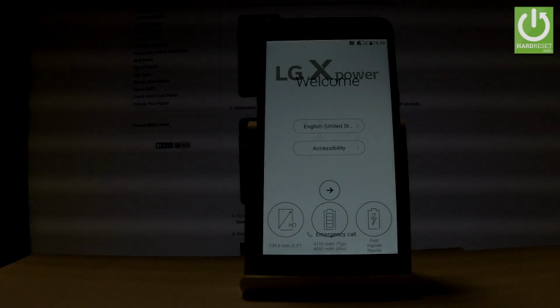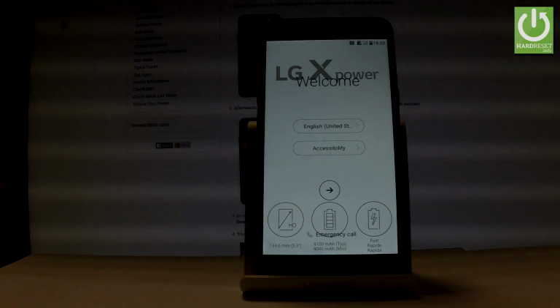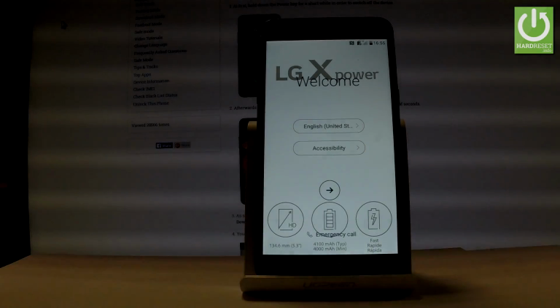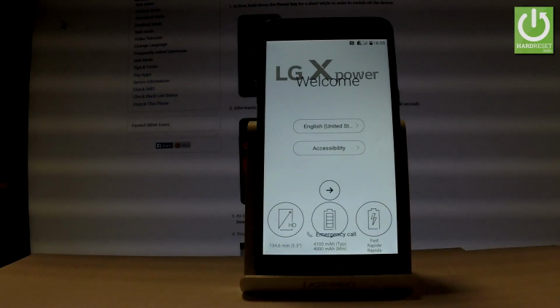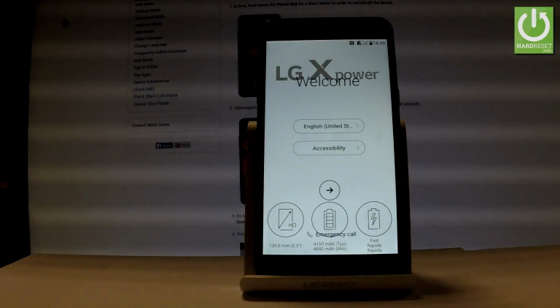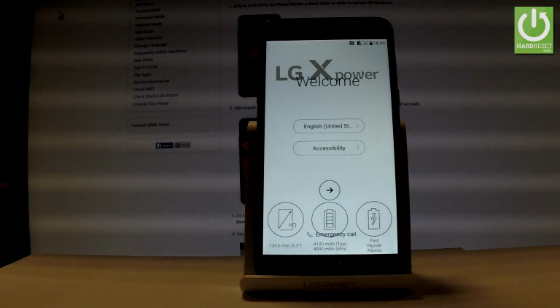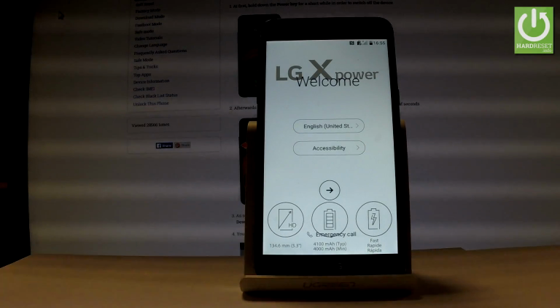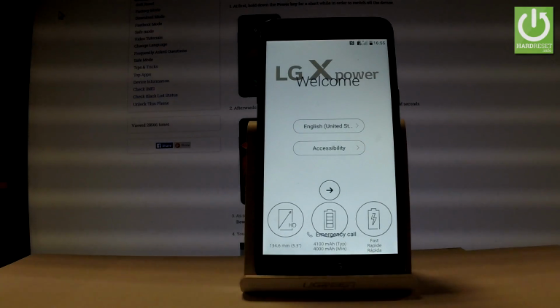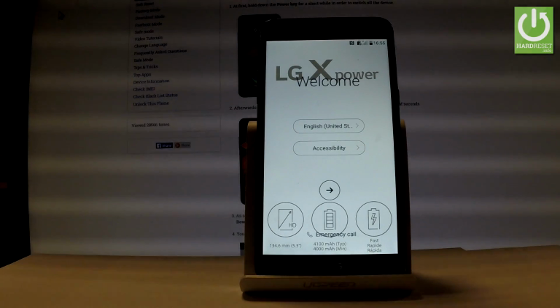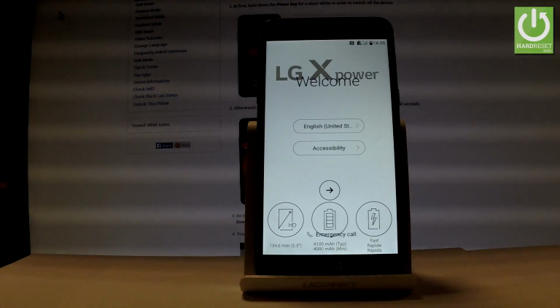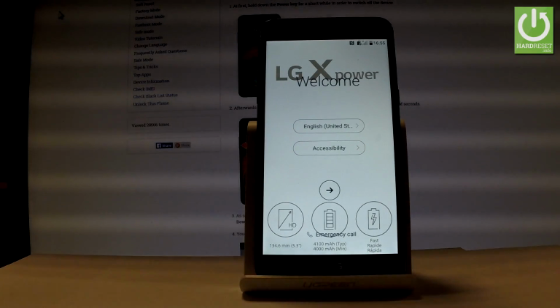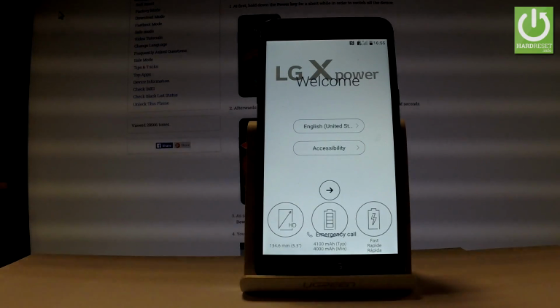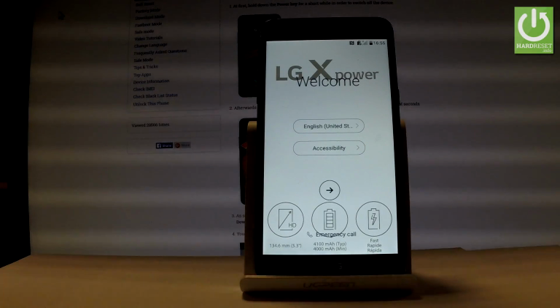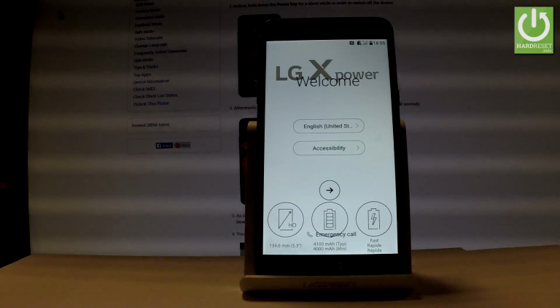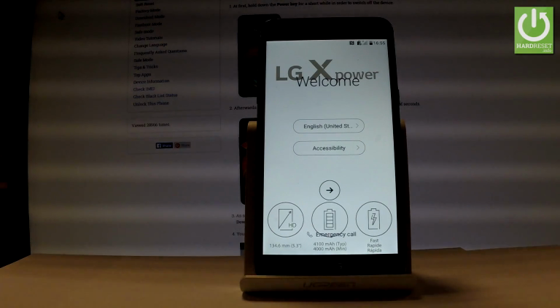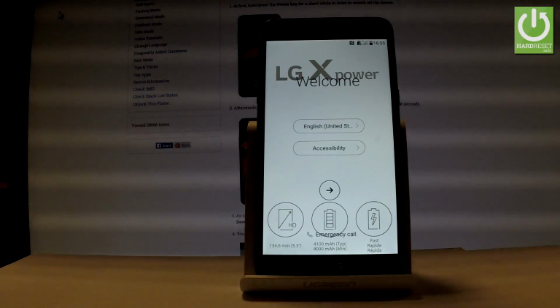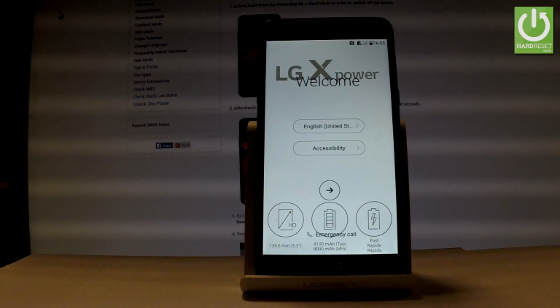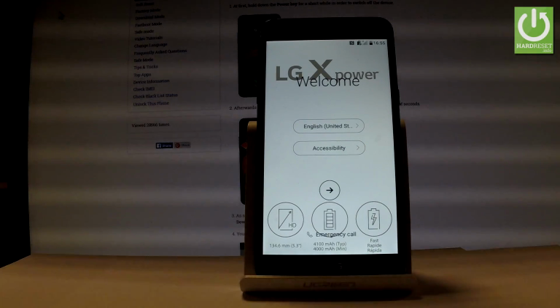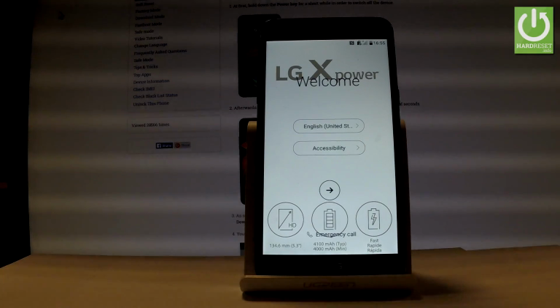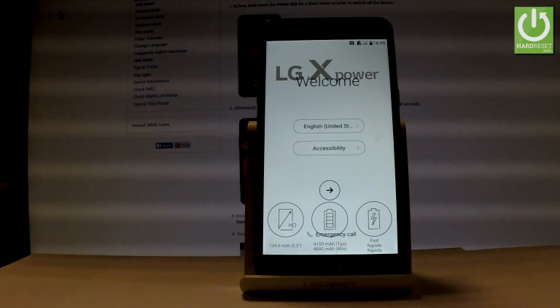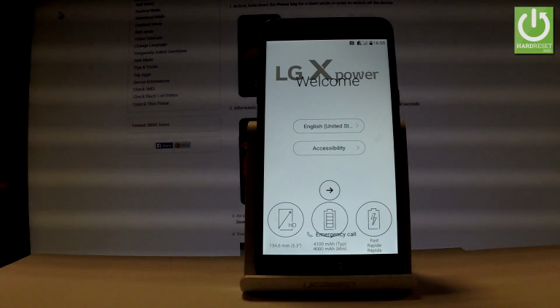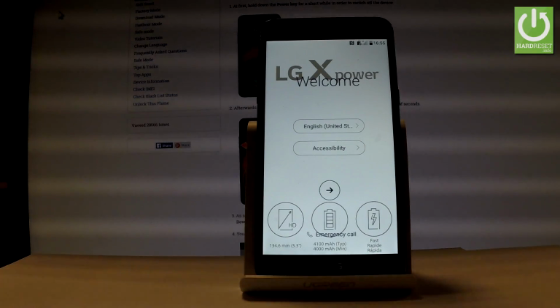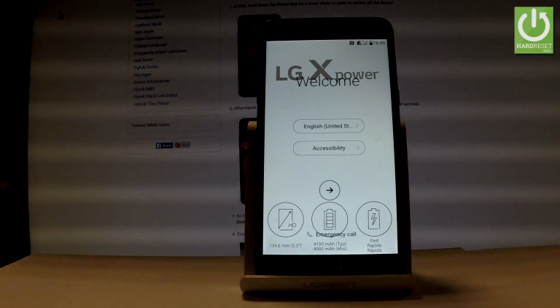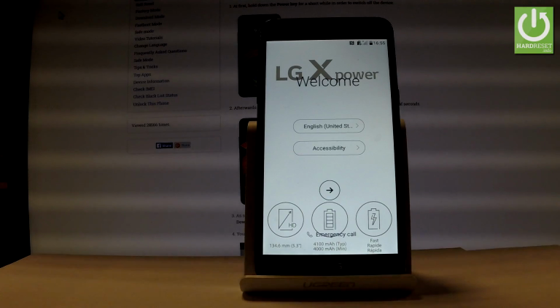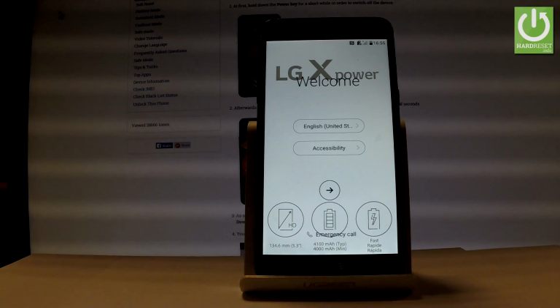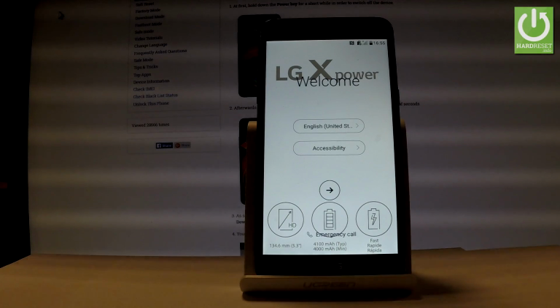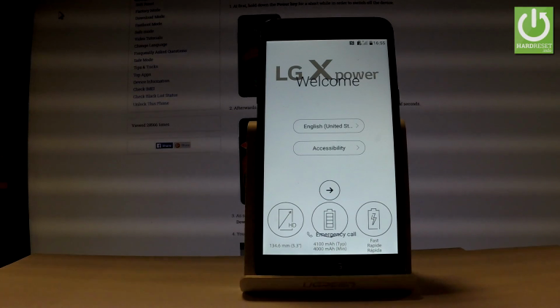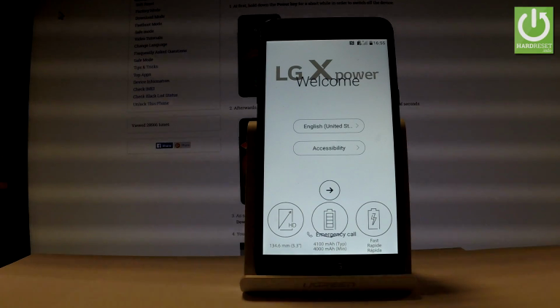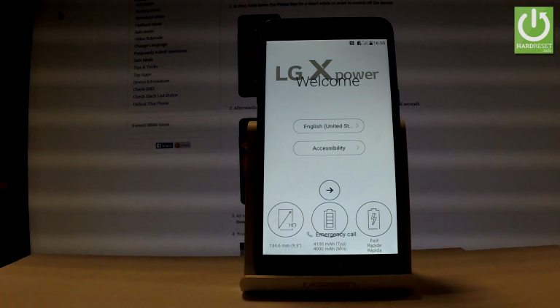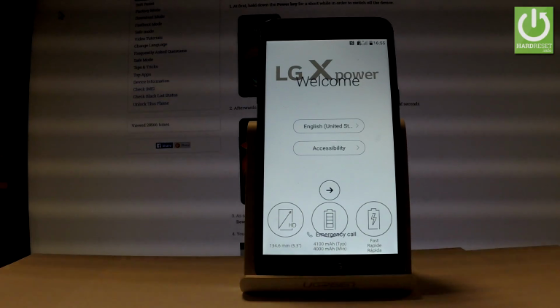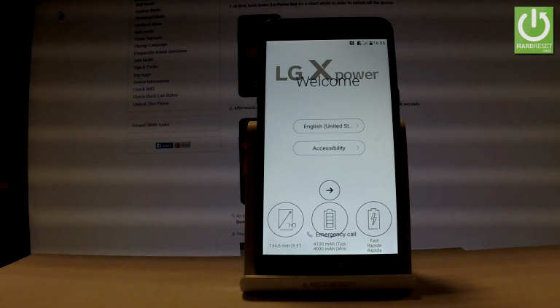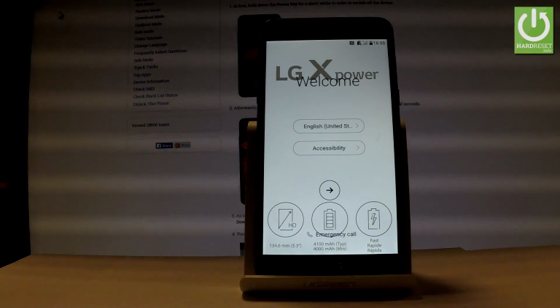Here I have the LGX Power, and let me show you how to go through the initializing setup process on the following phone — how to activate this device.